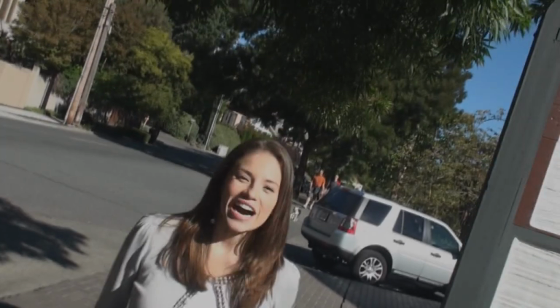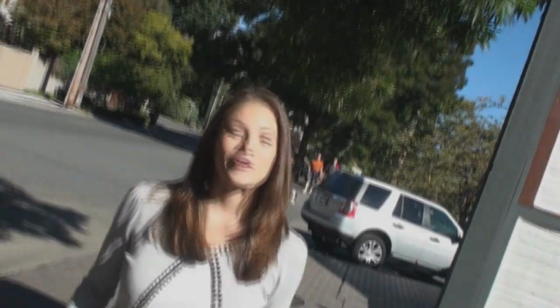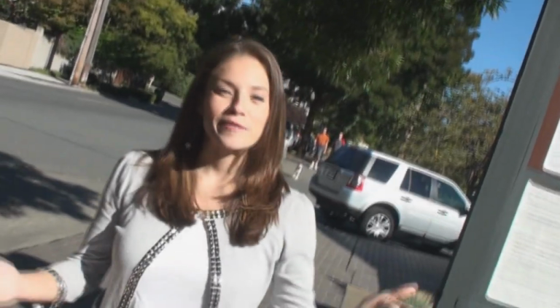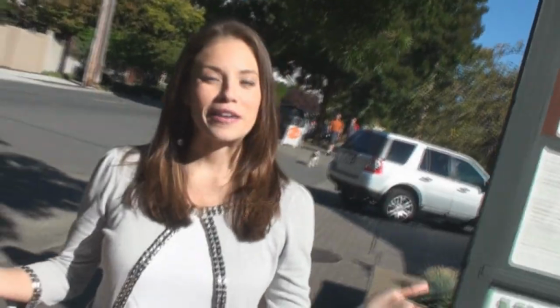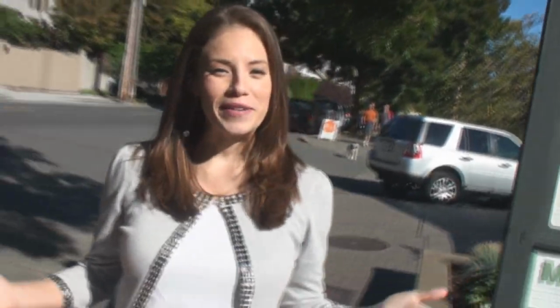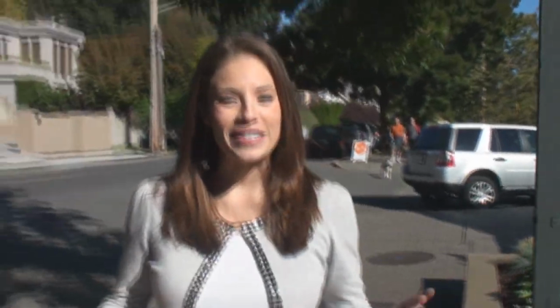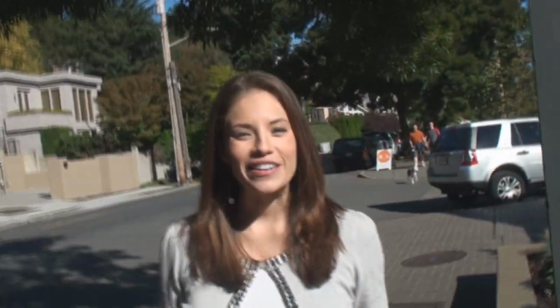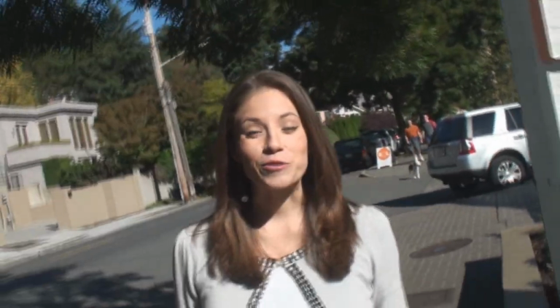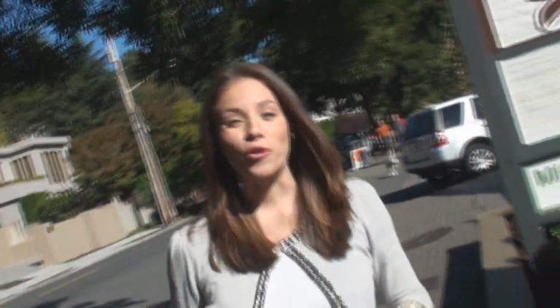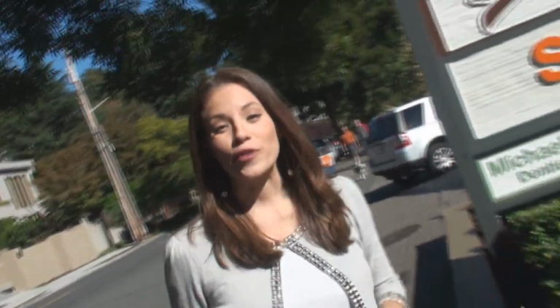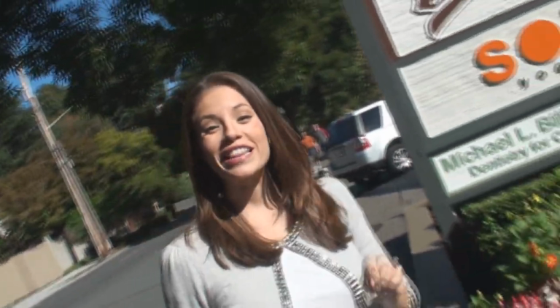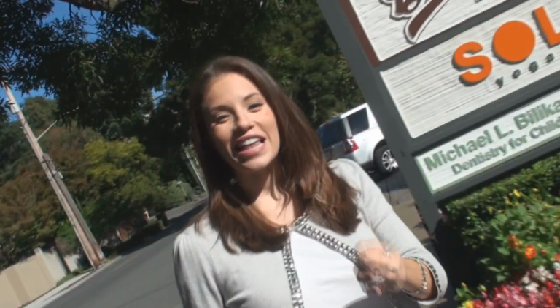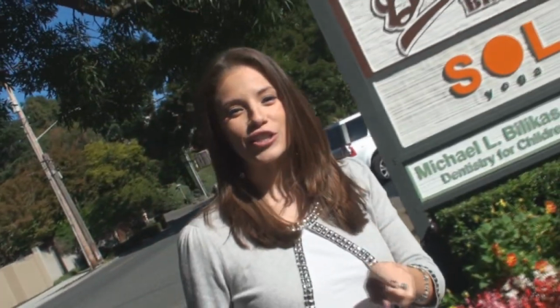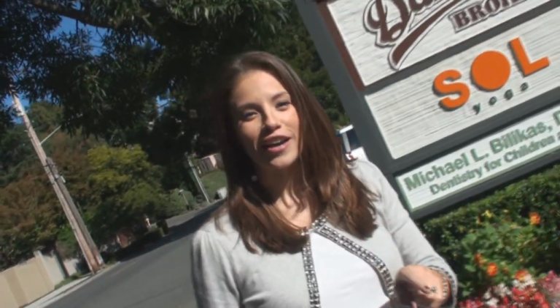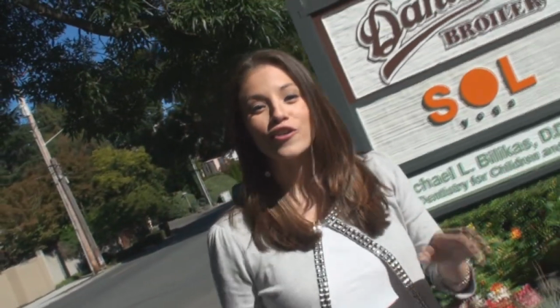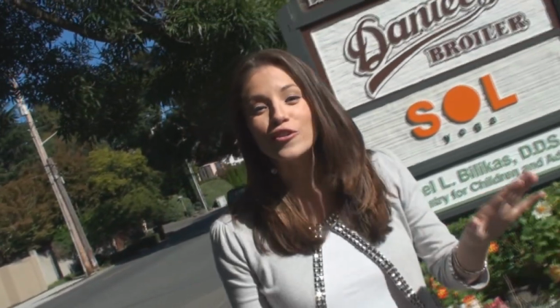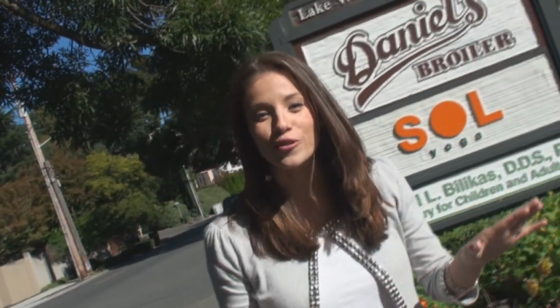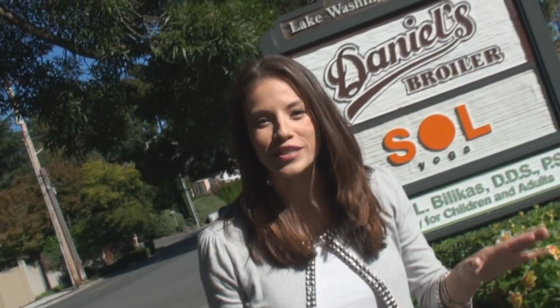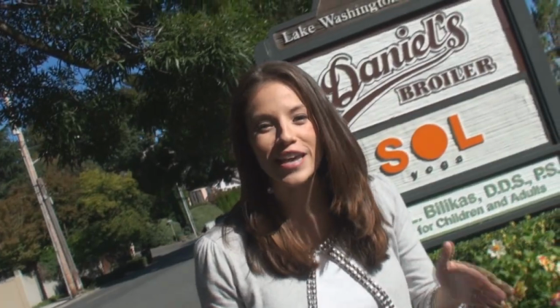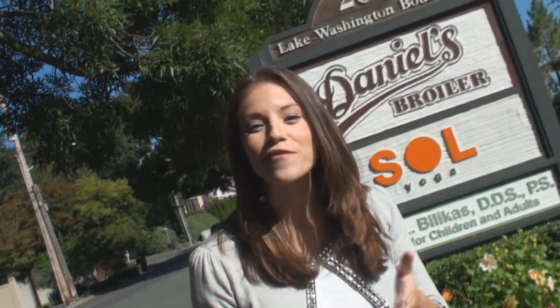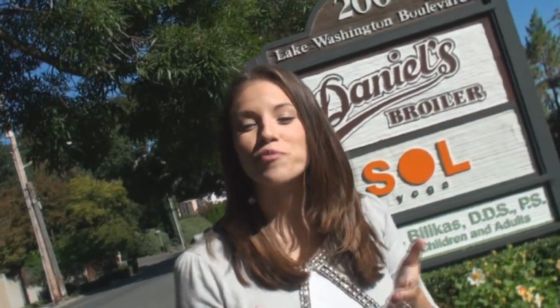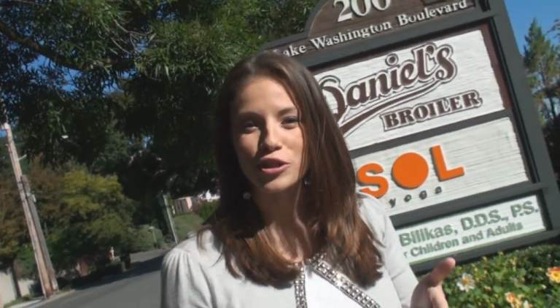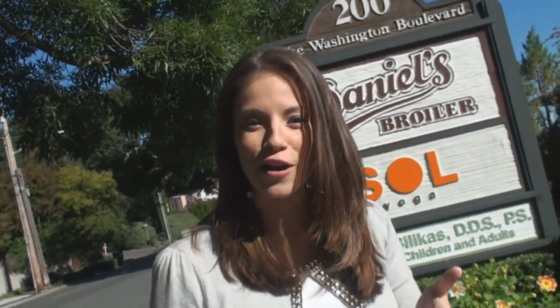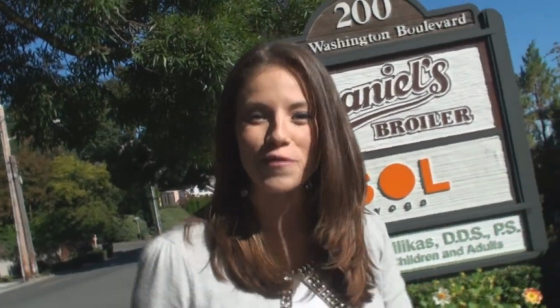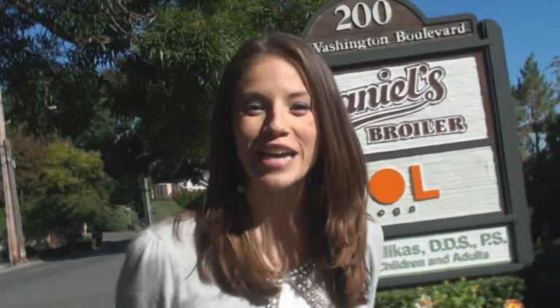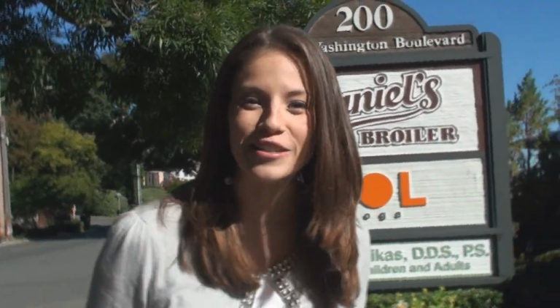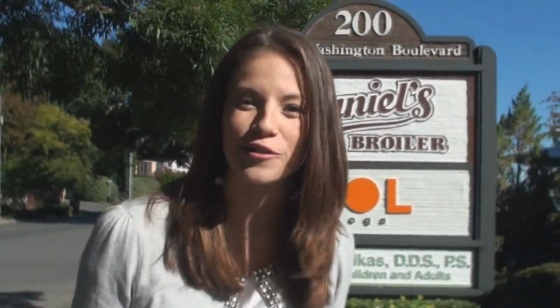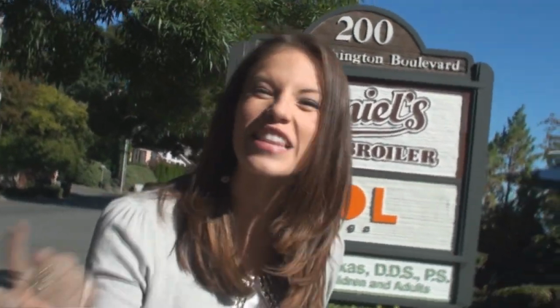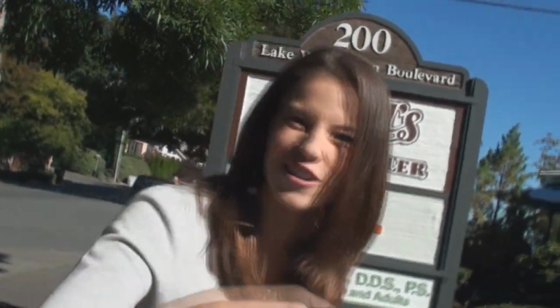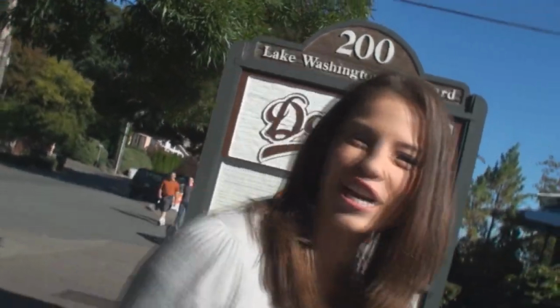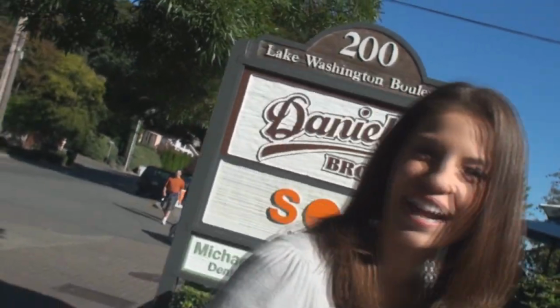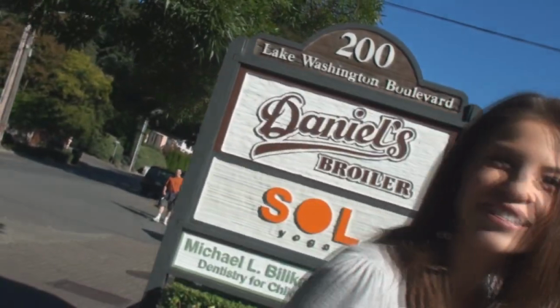I'm Gracie Bach and I'm here at Daniel's Broiler in Leschi. Good news — they have a brunch now from 10 to 2. Let's go check it out.